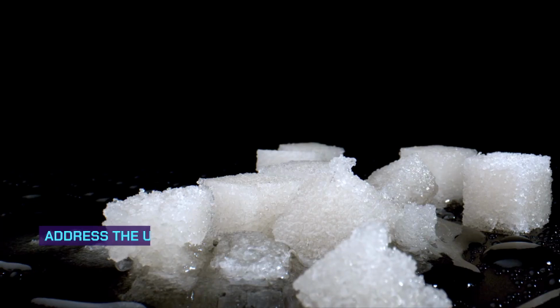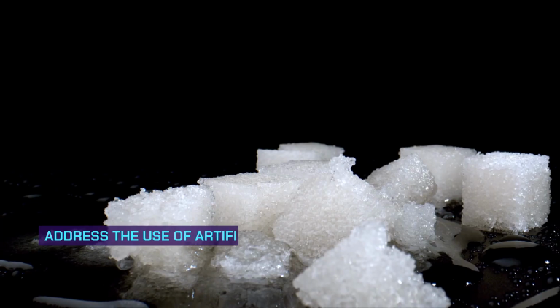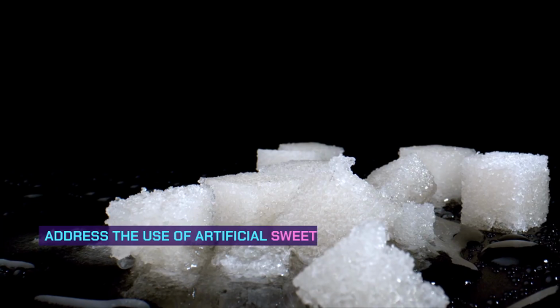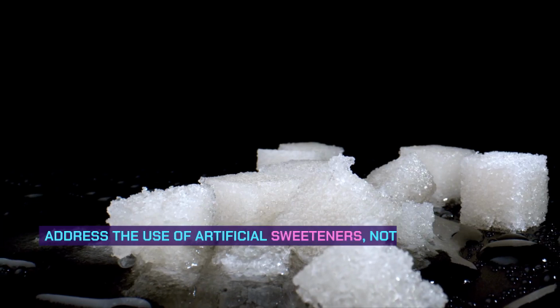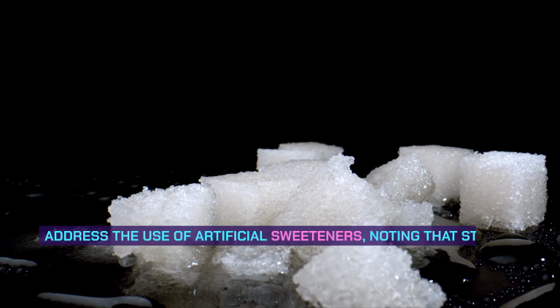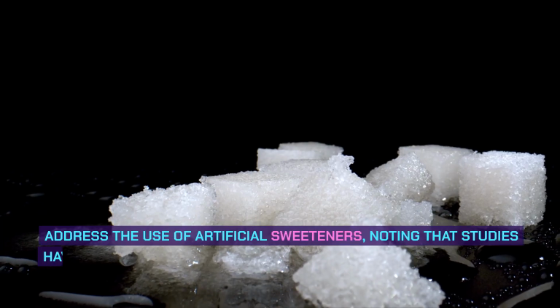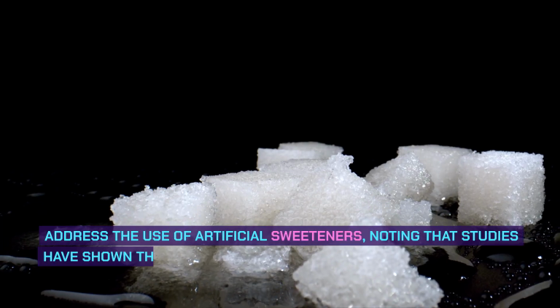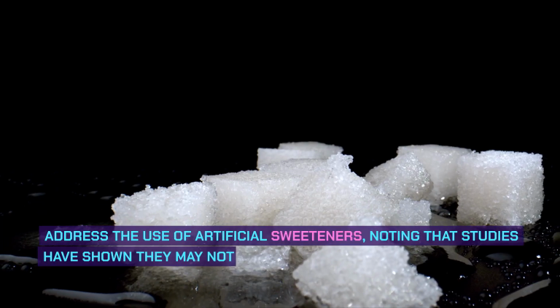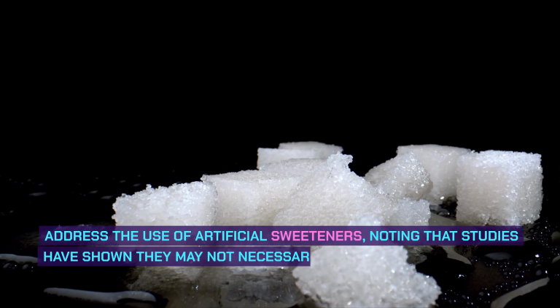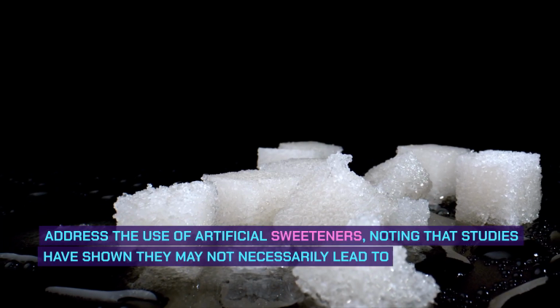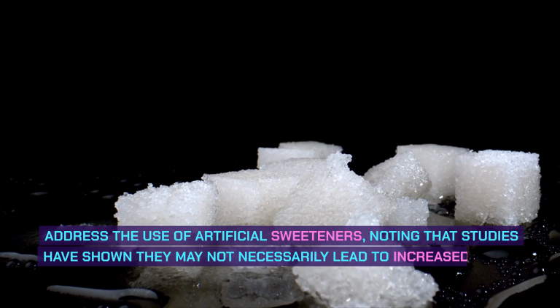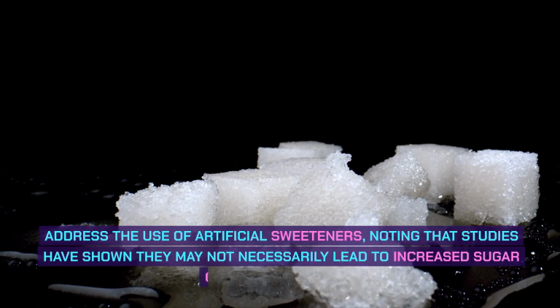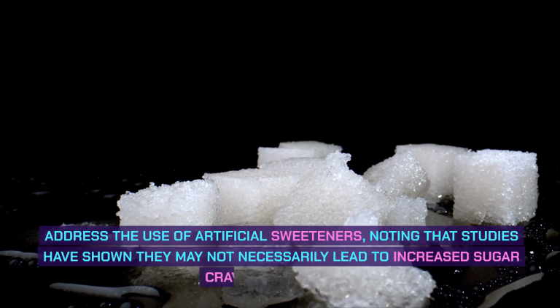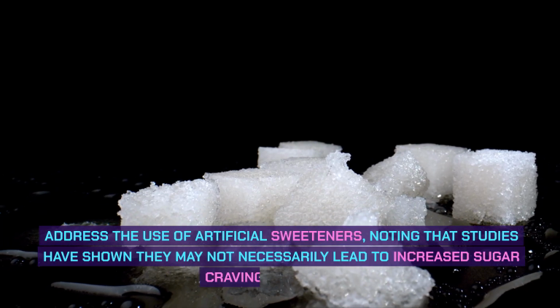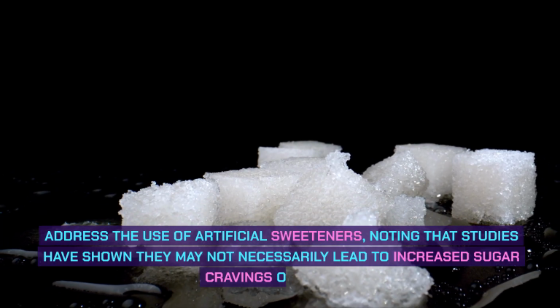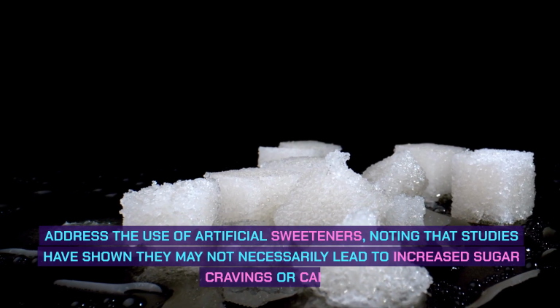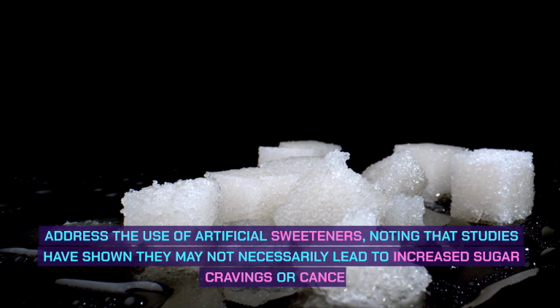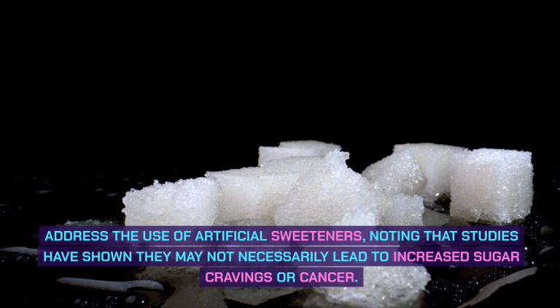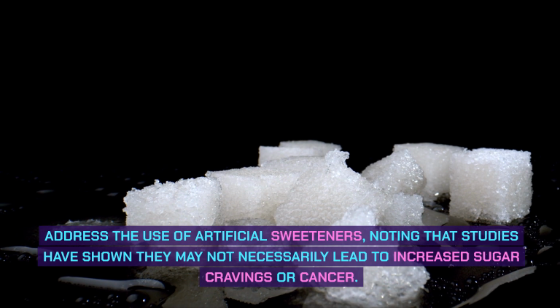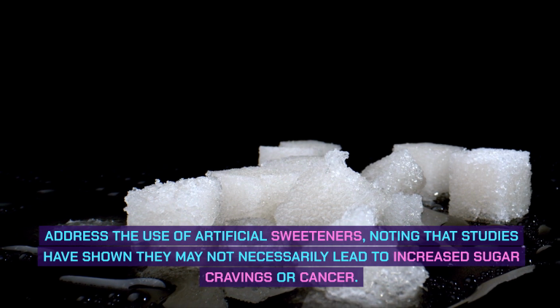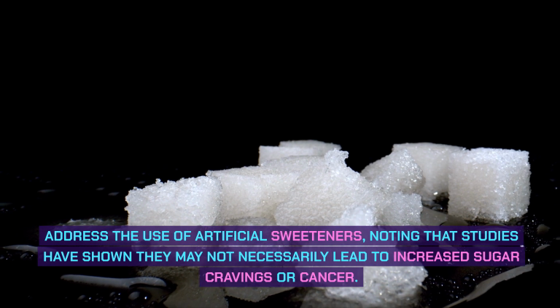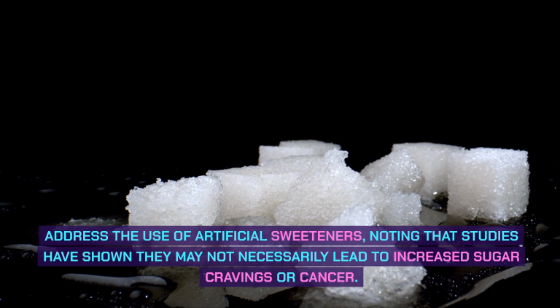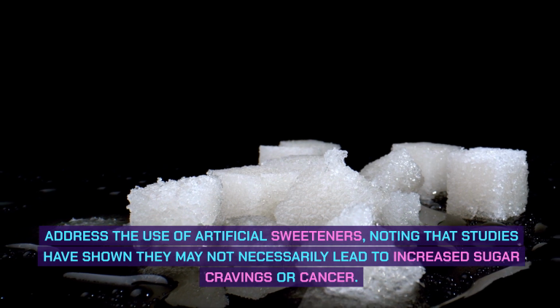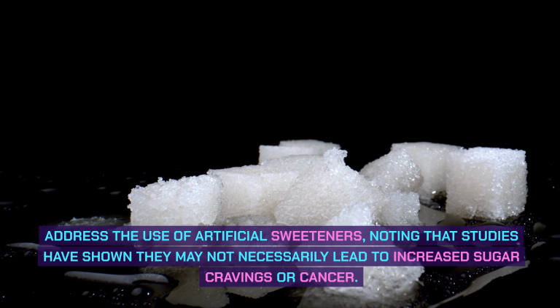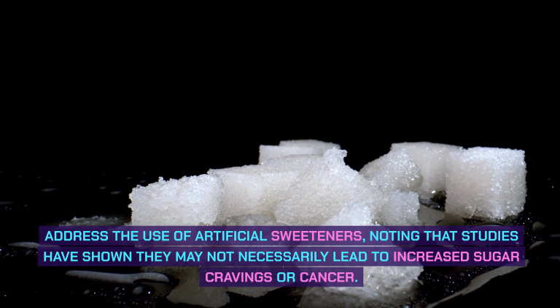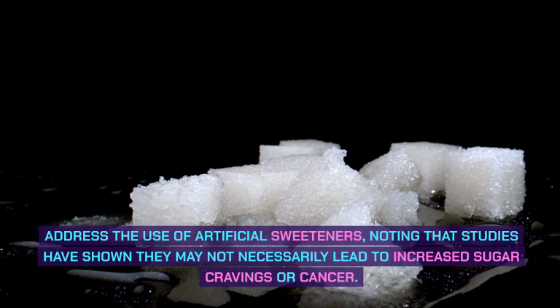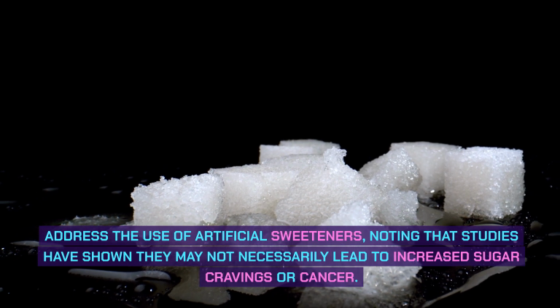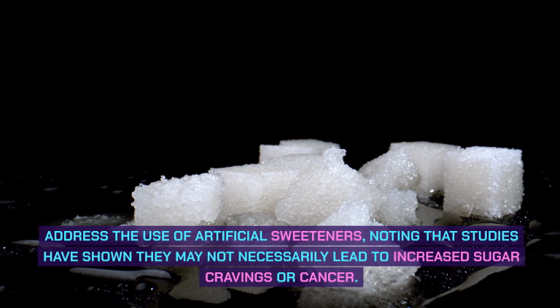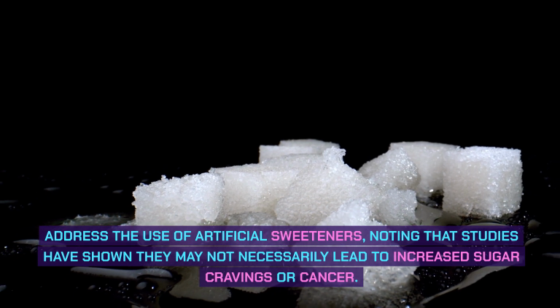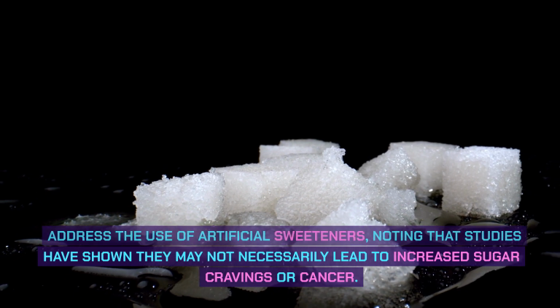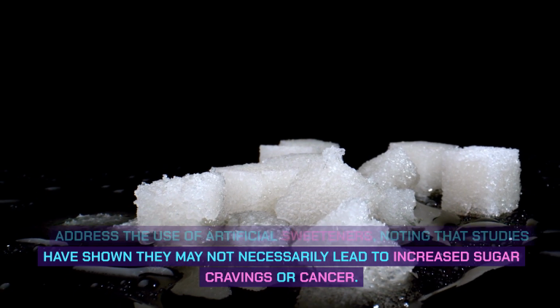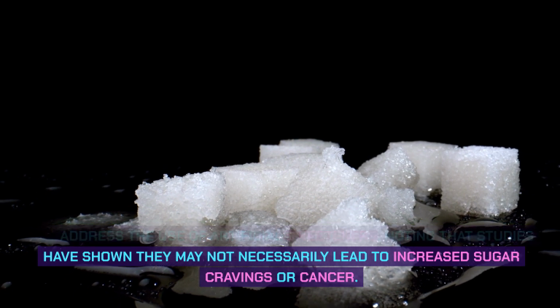Address the use of artificial sweeteners, noting that studies have shown they may not necessarily lead to increased sugar cravings or cancer.